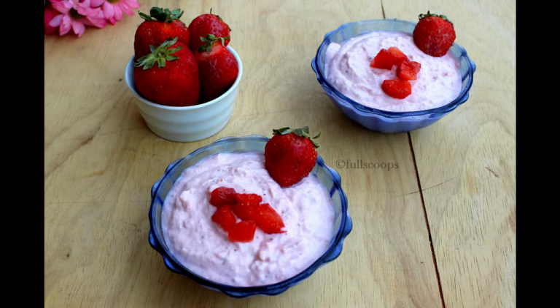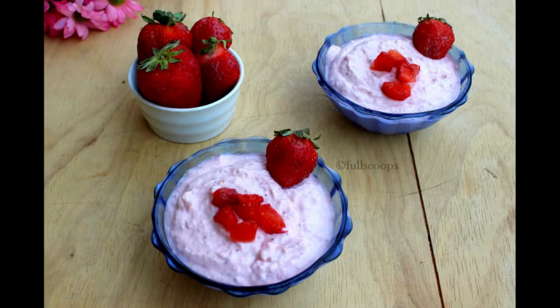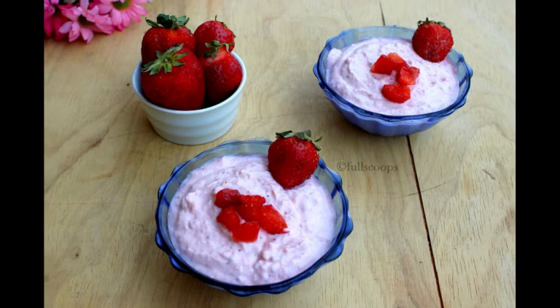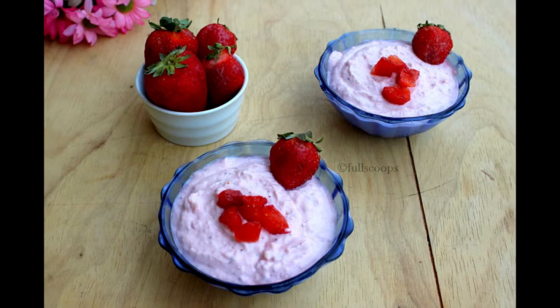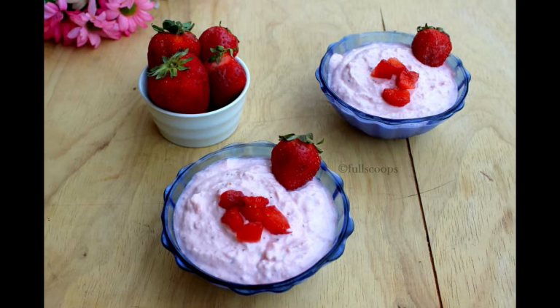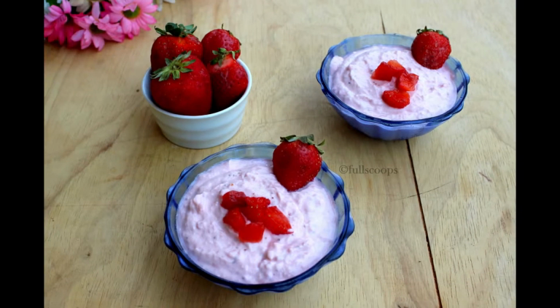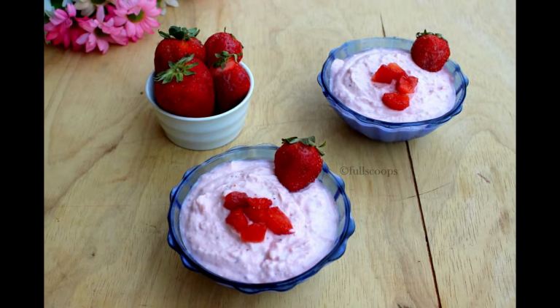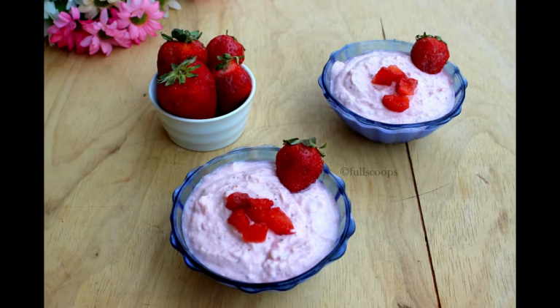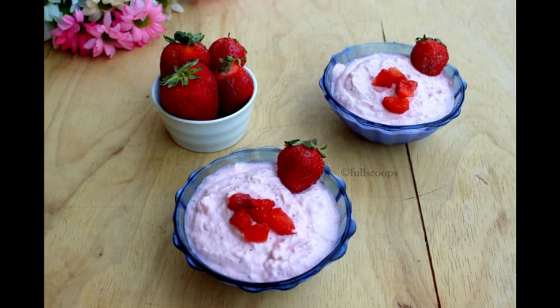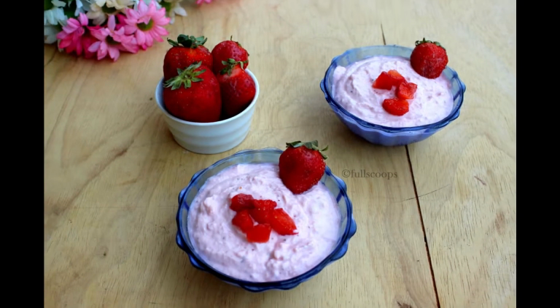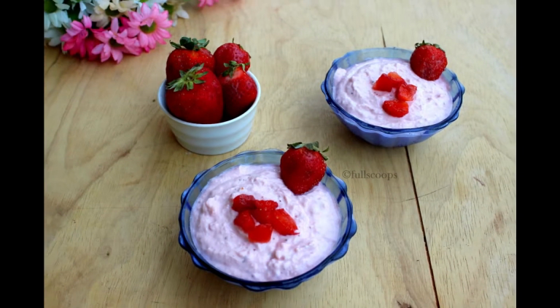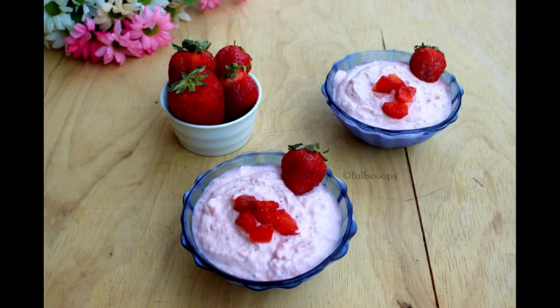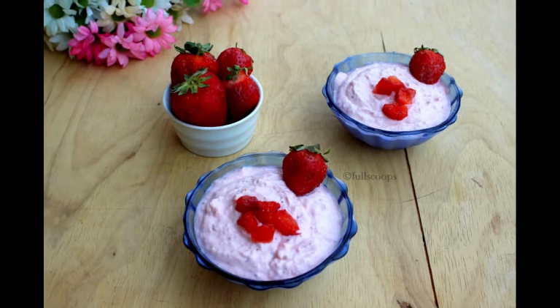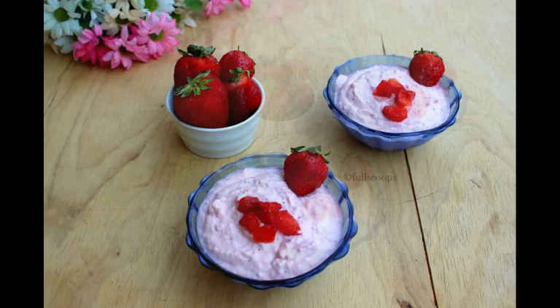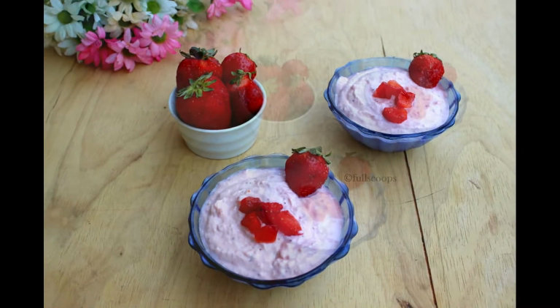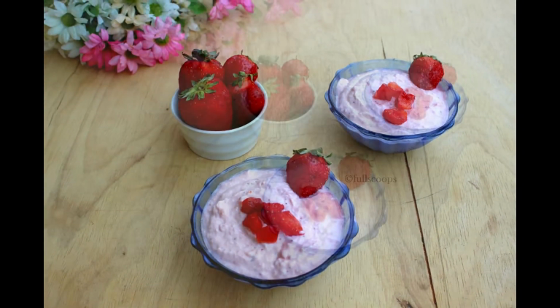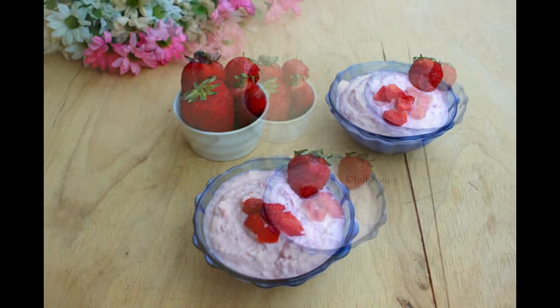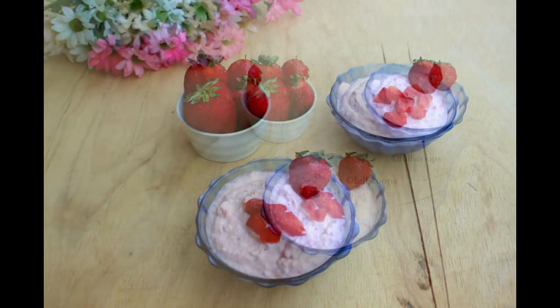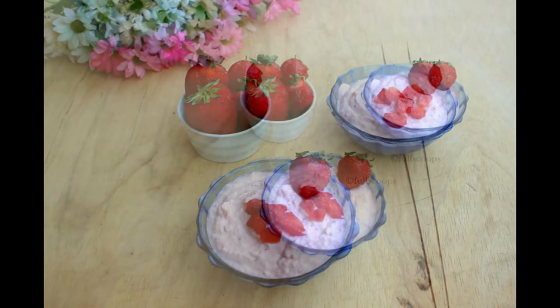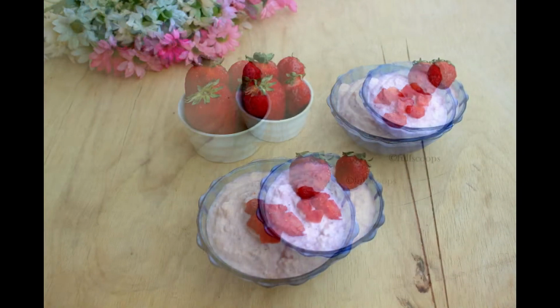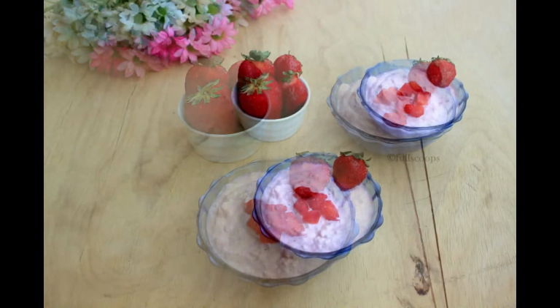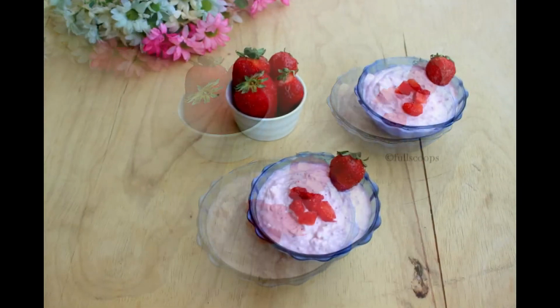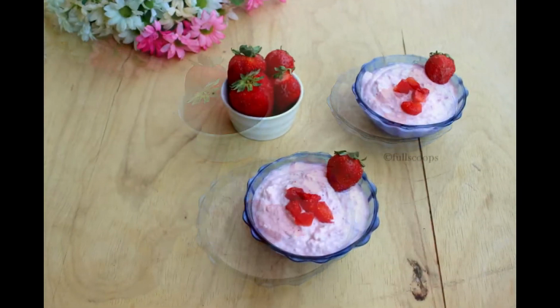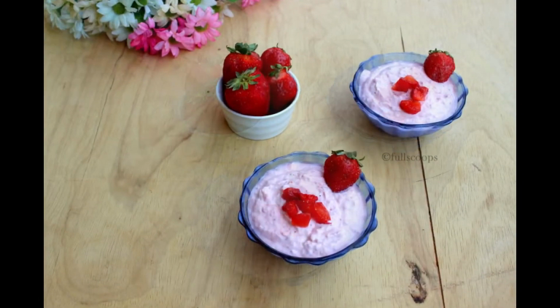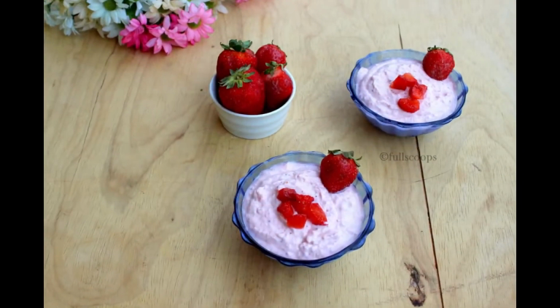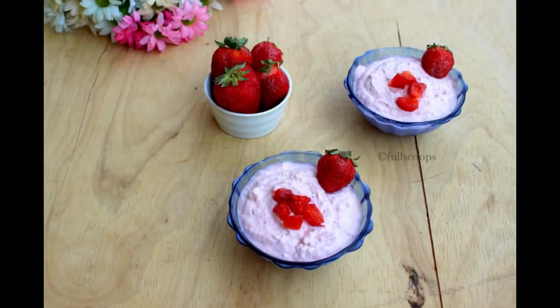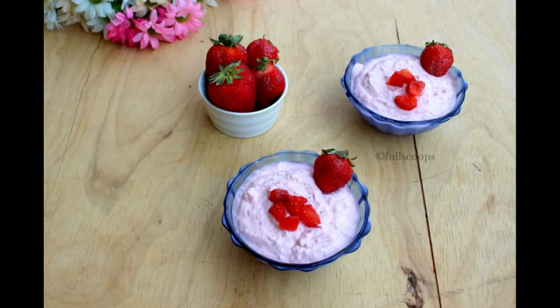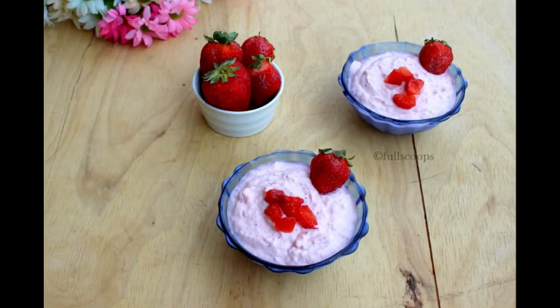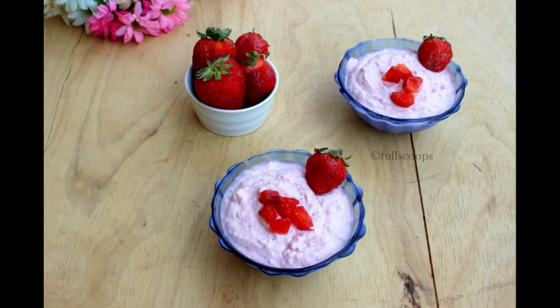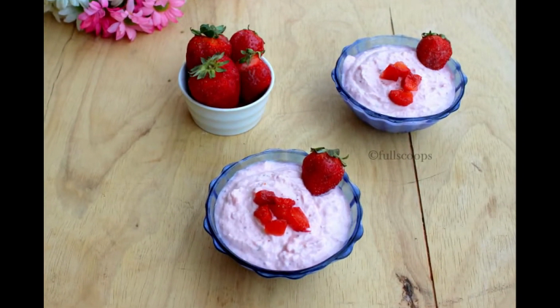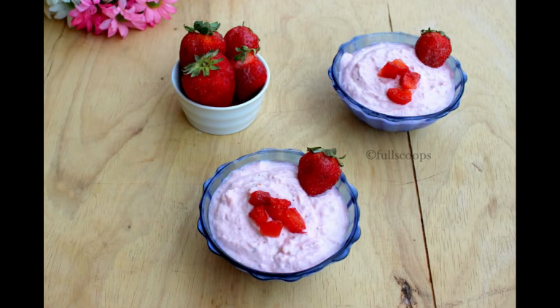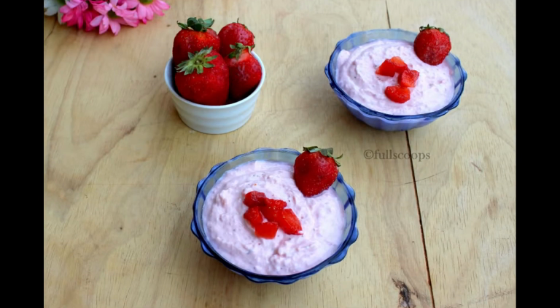Hello everyone! Today we are going to see how to make this strawberry shrikhand.